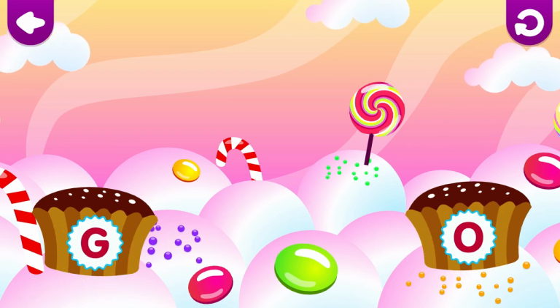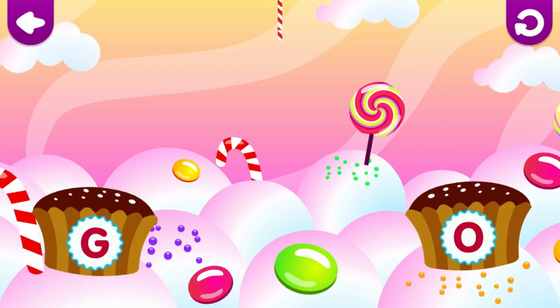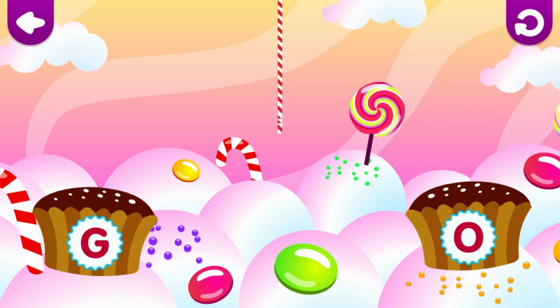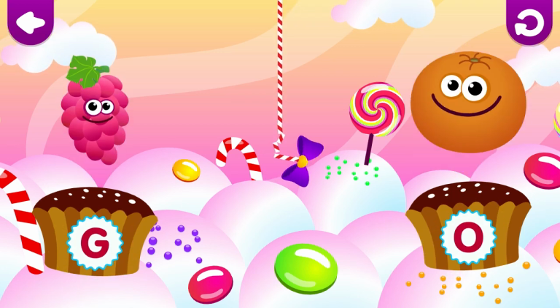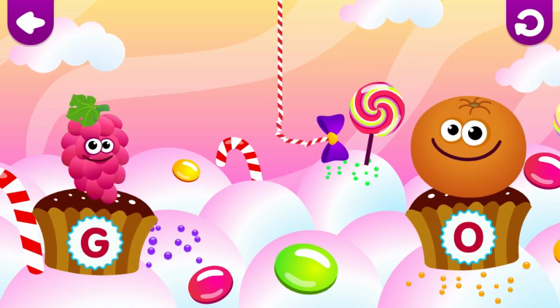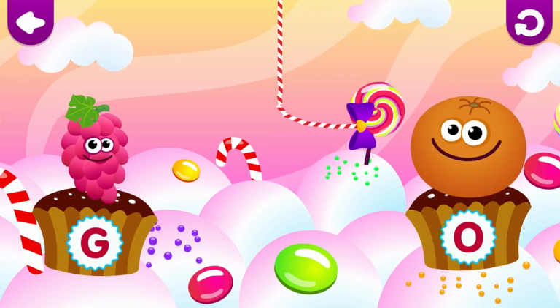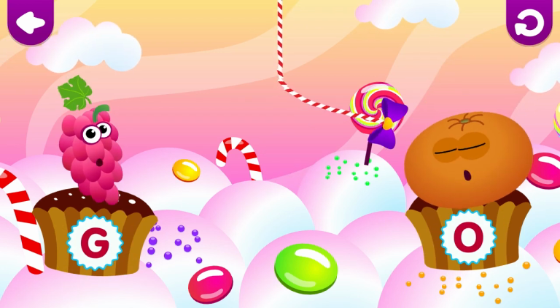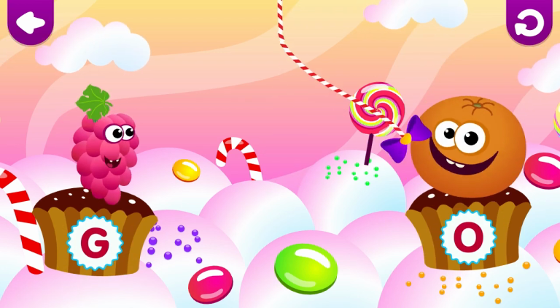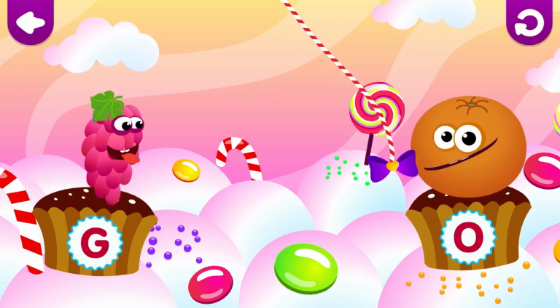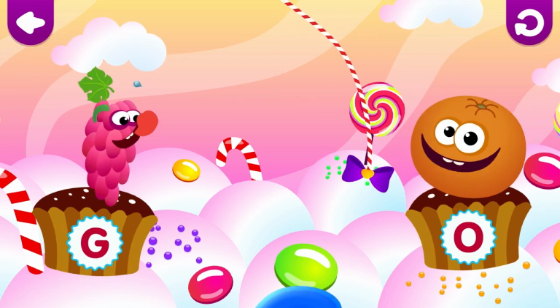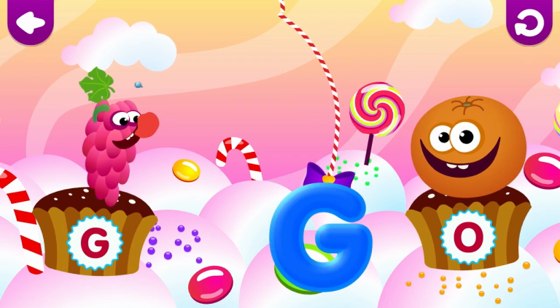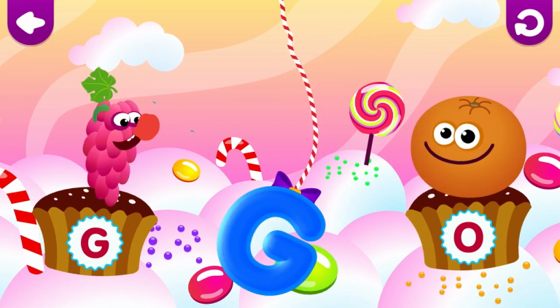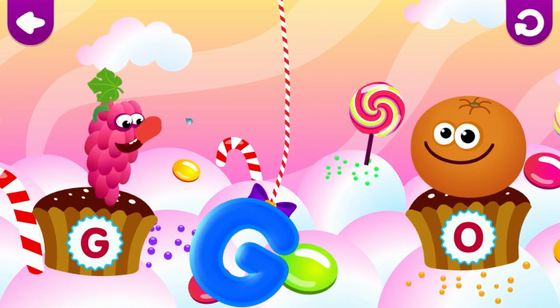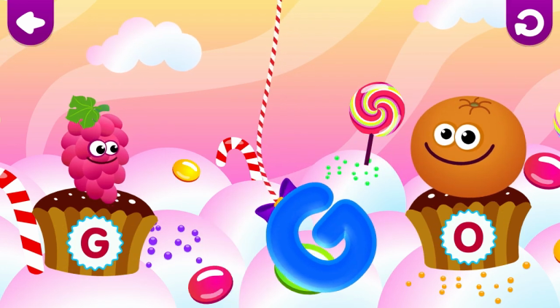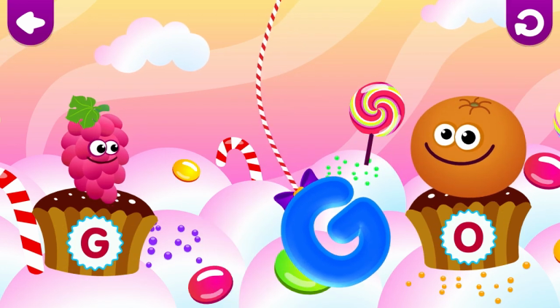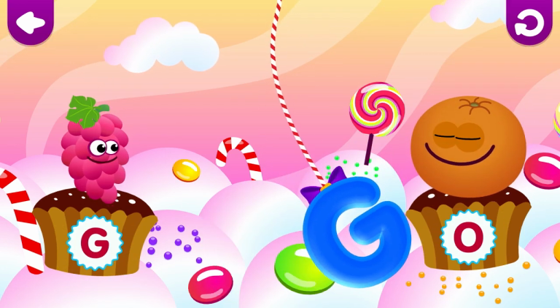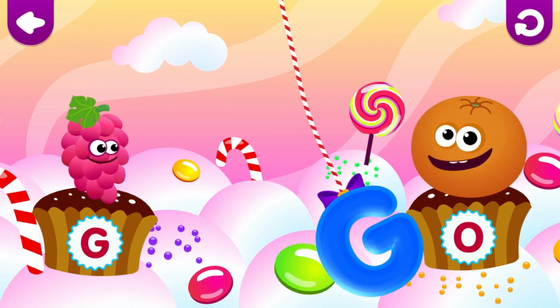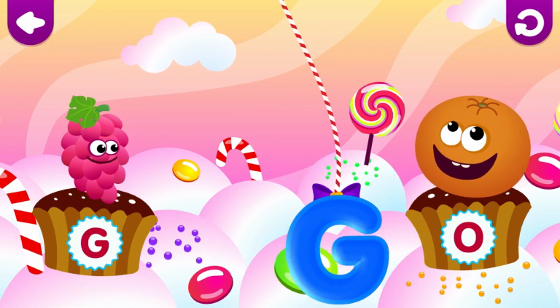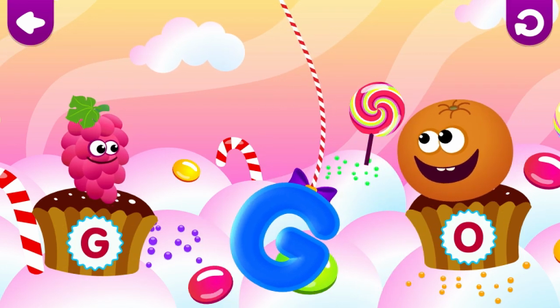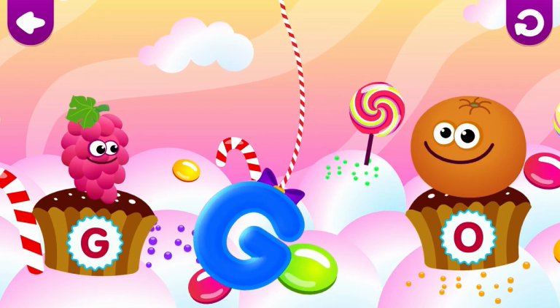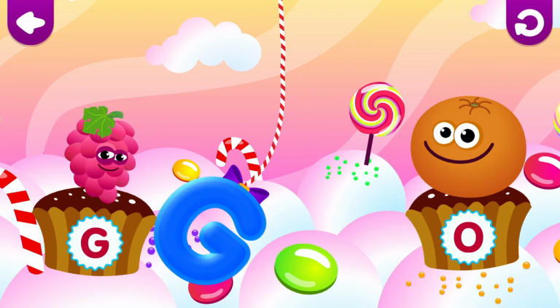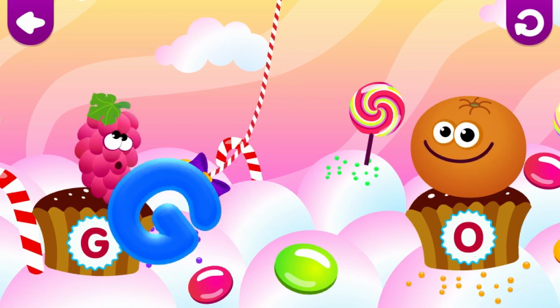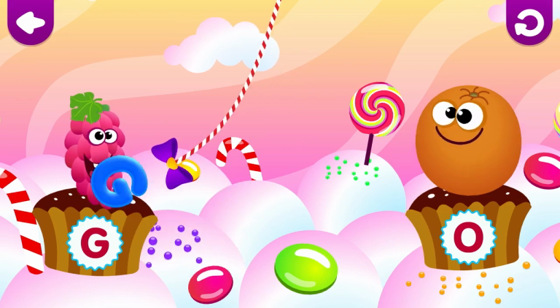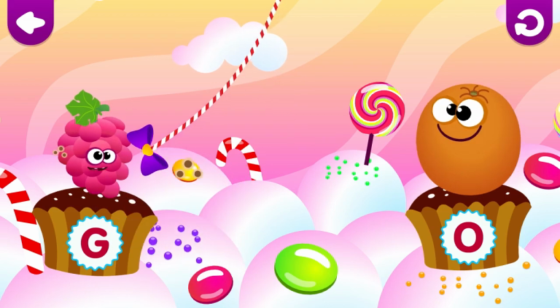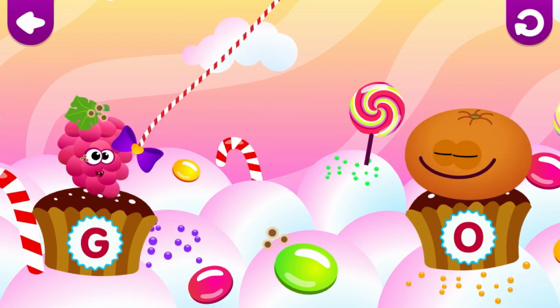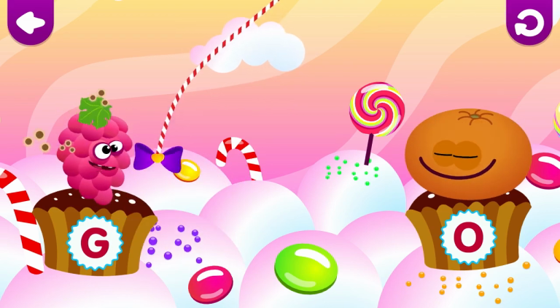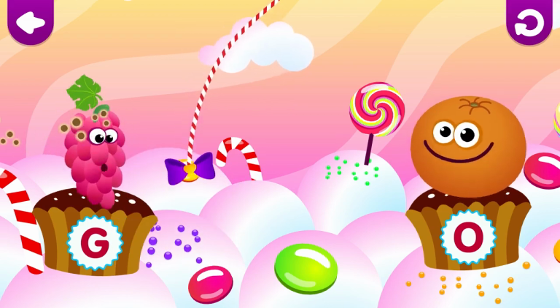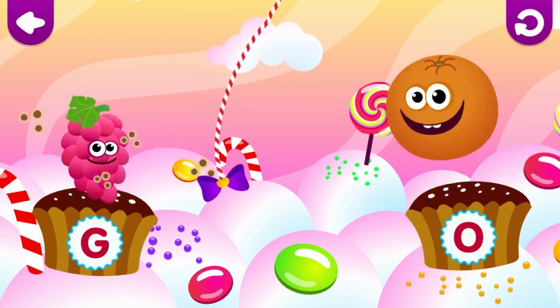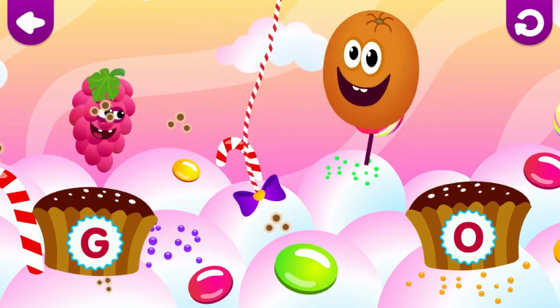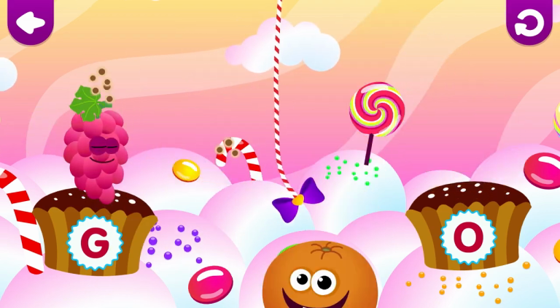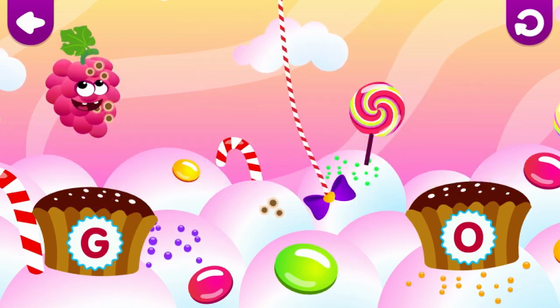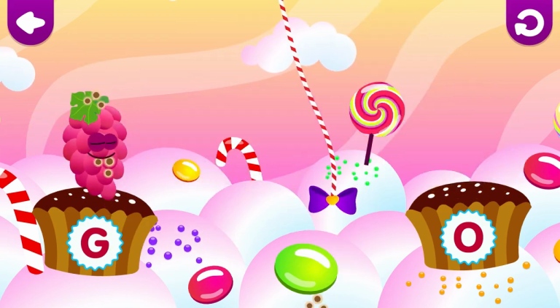Grapes love the letter G. G is for grapes.